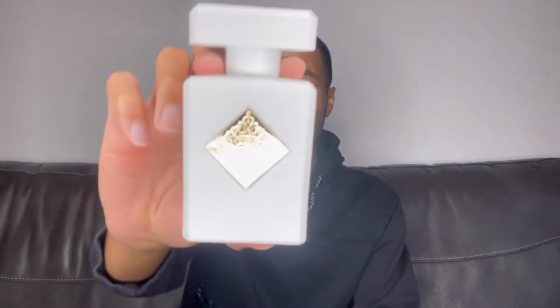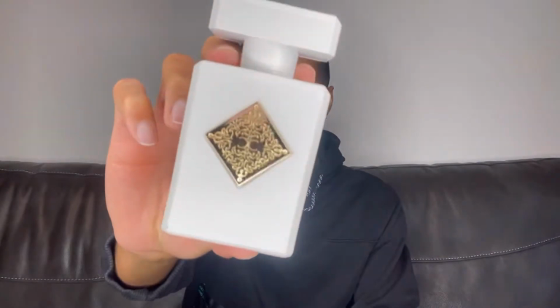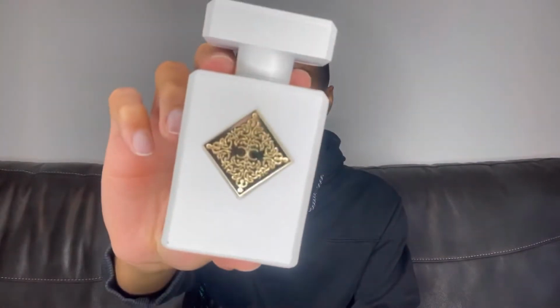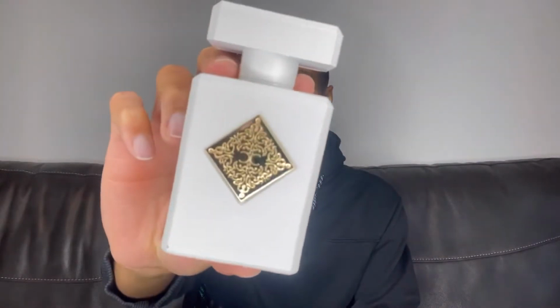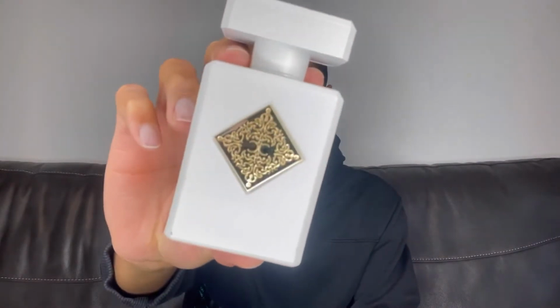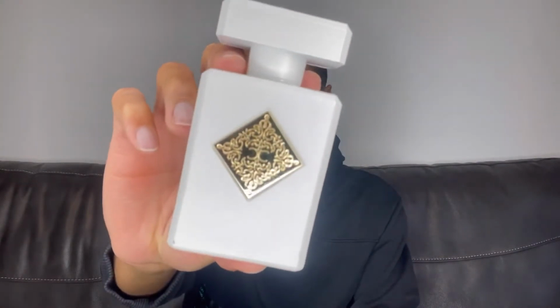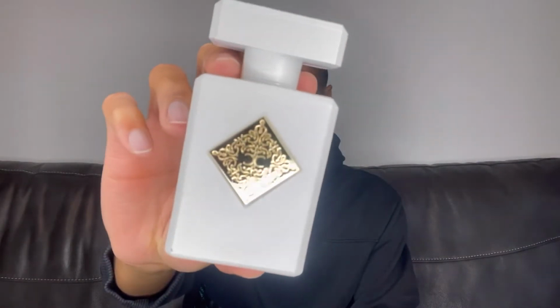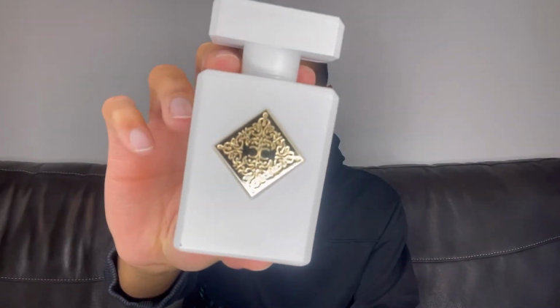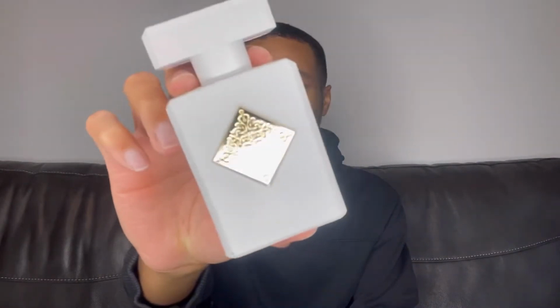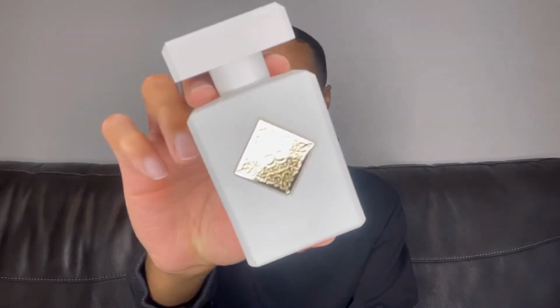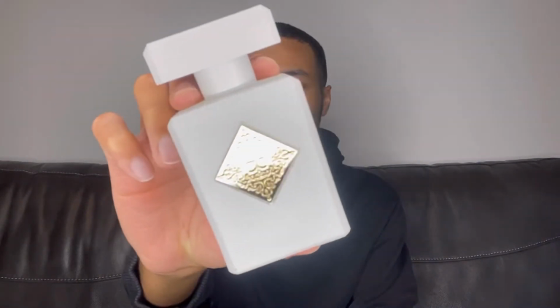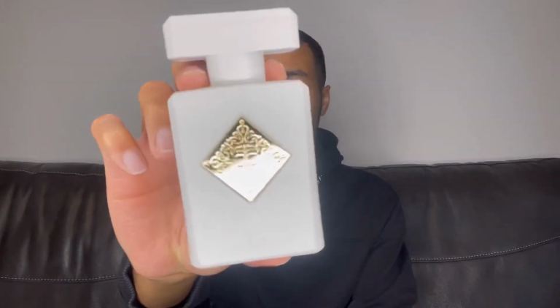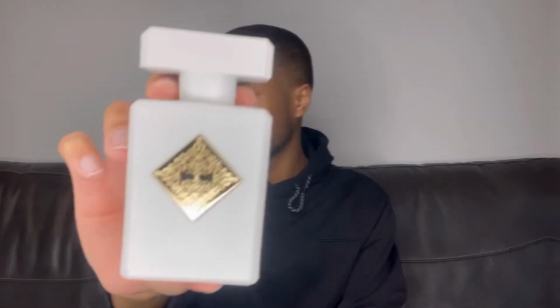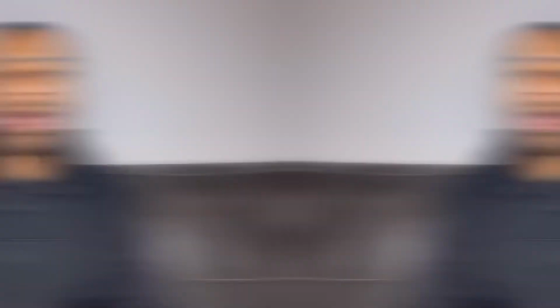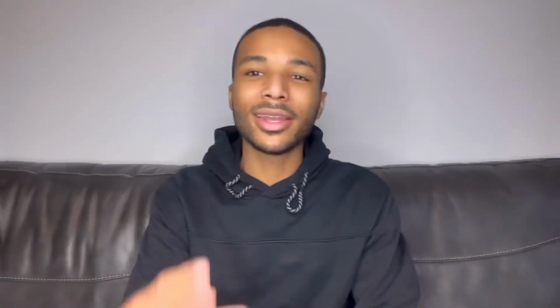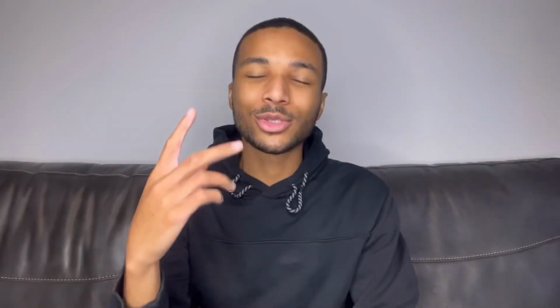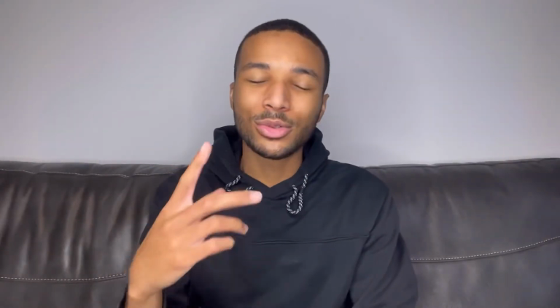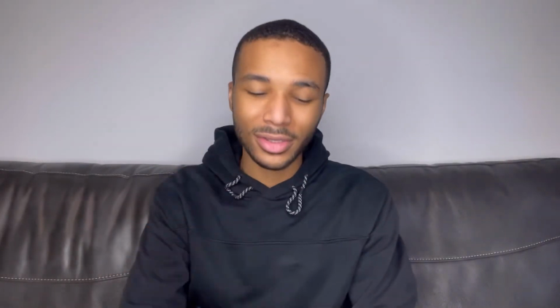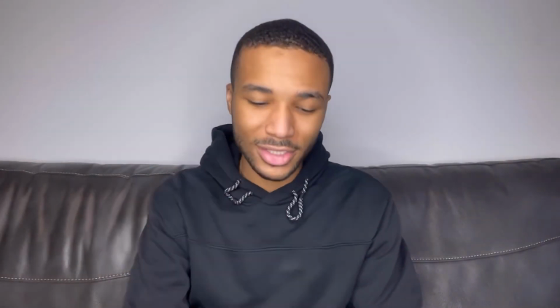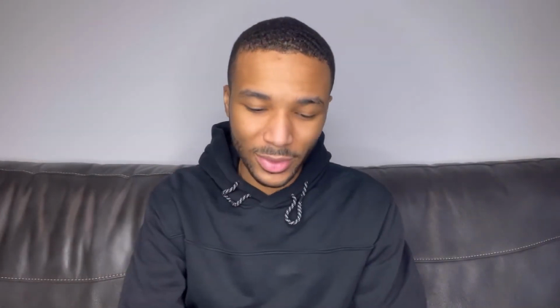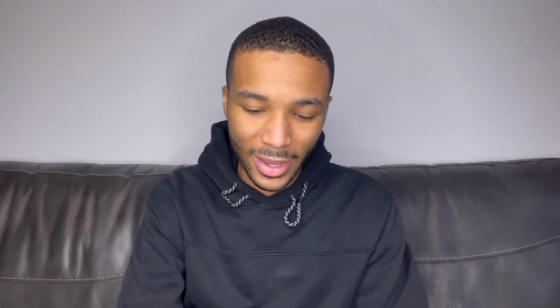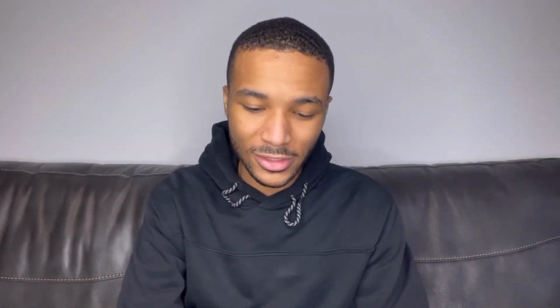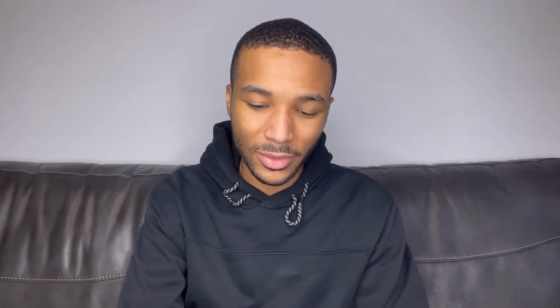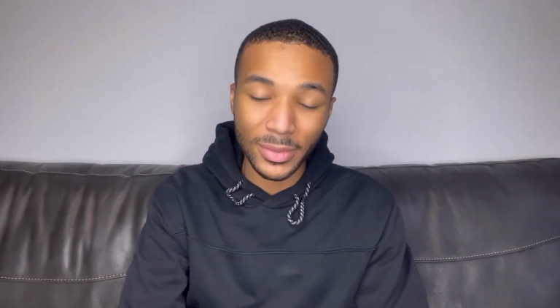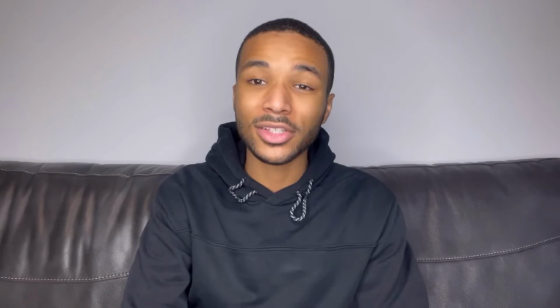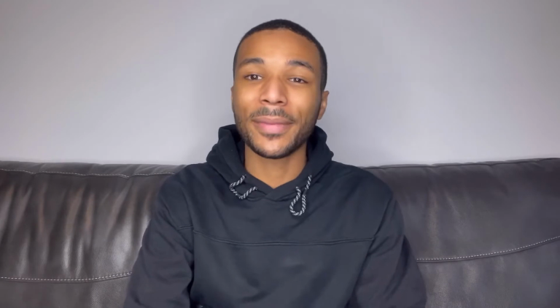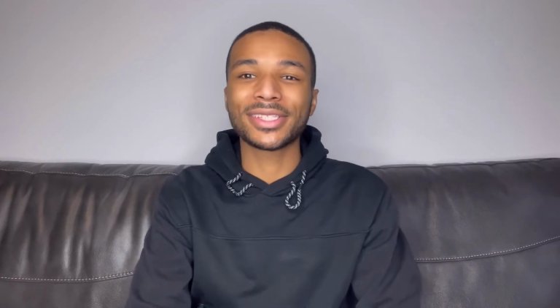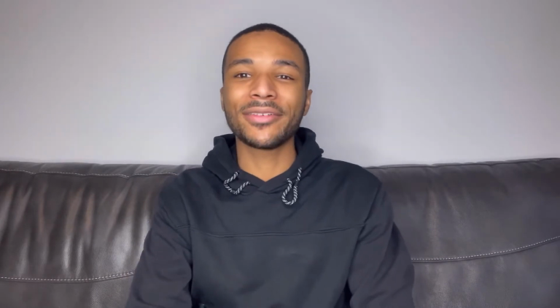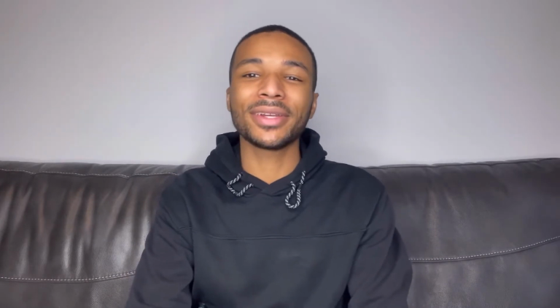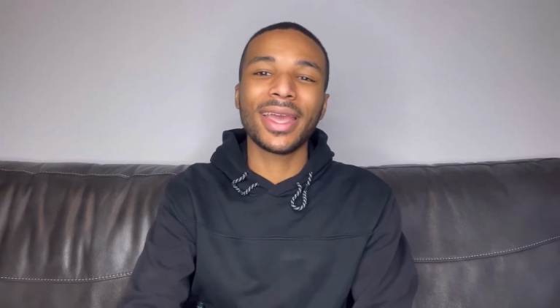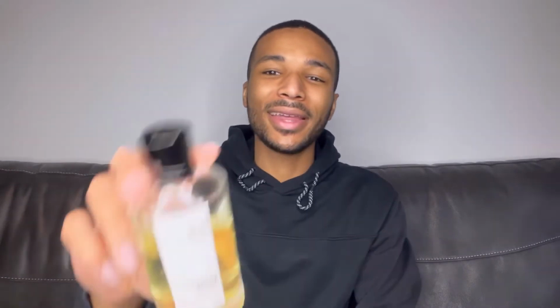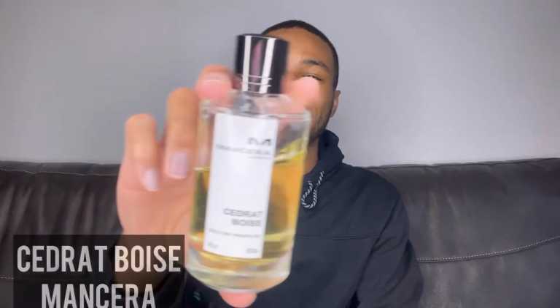This is definitely signature scent worthy — nobody's gonna be mad at you for smelling like this. The word I'd use to describe it is lovely. Get a sample if you can, because this stuff isn't cheap. This is Initio's Musk Therapy.